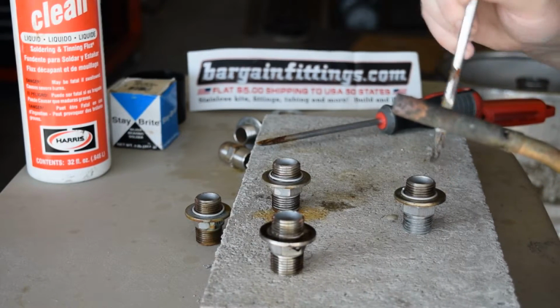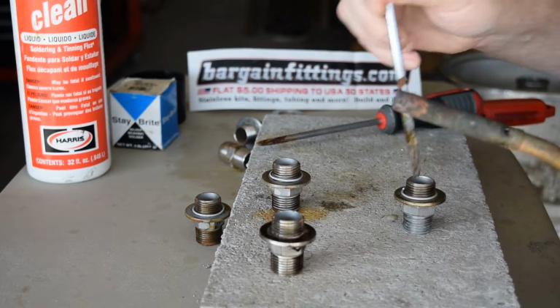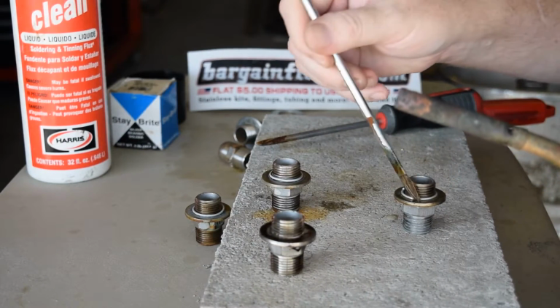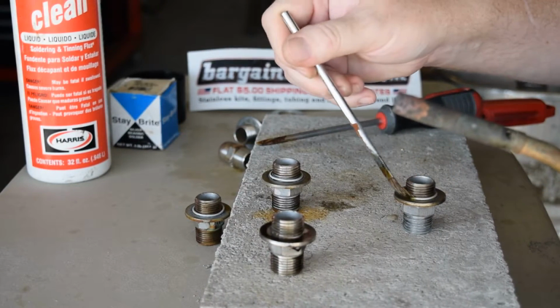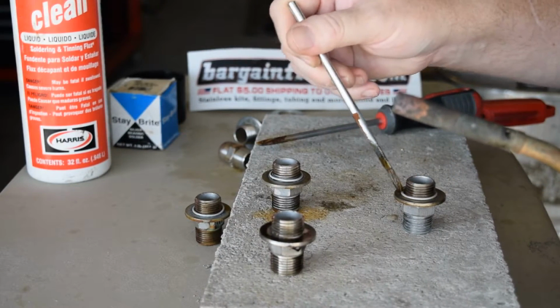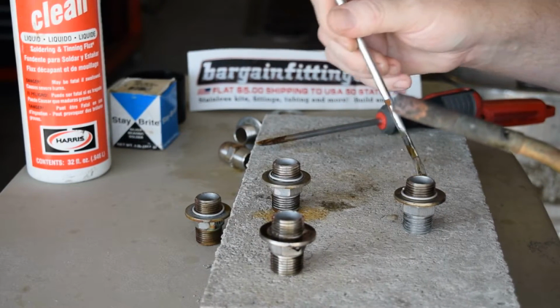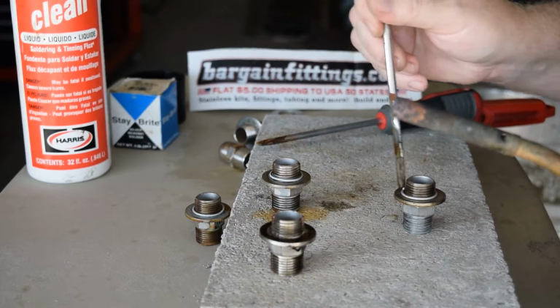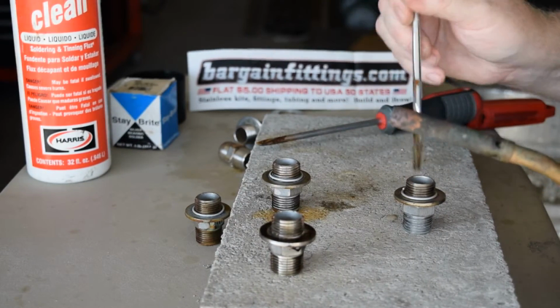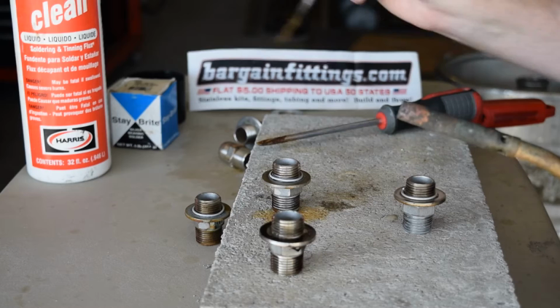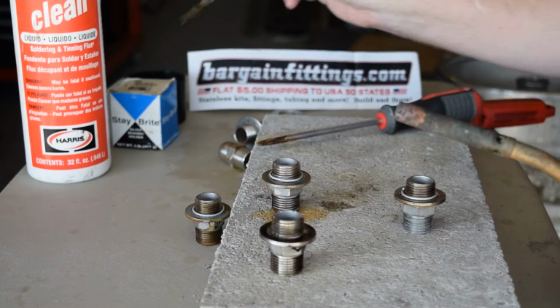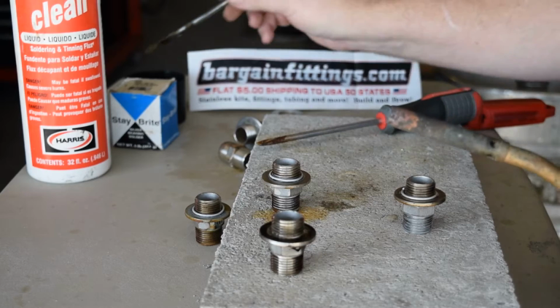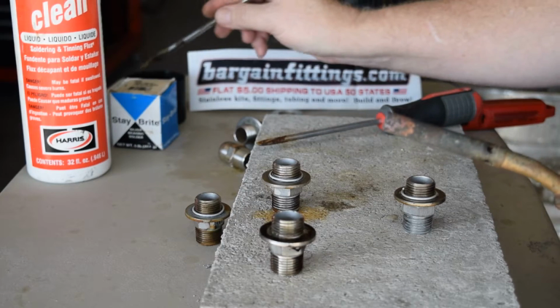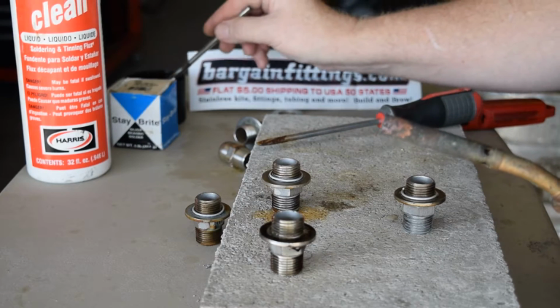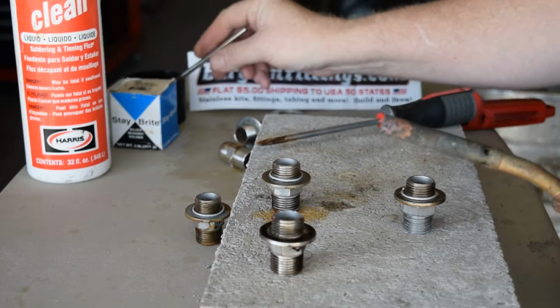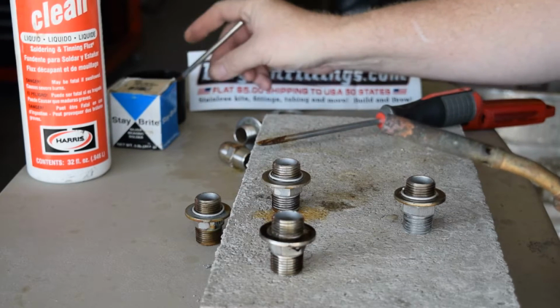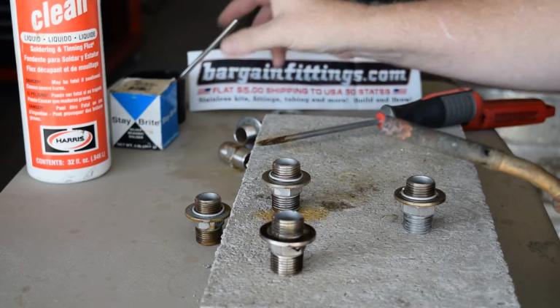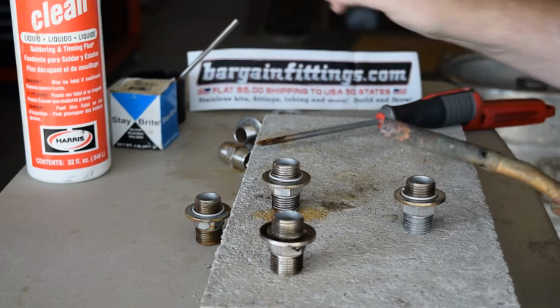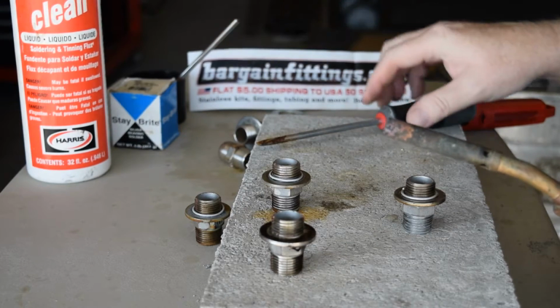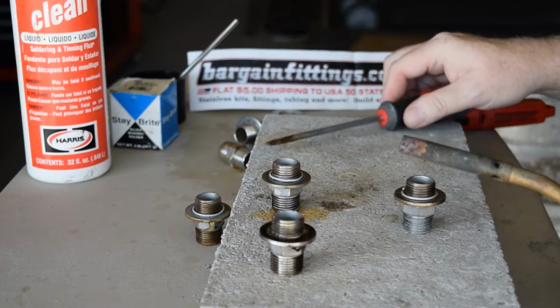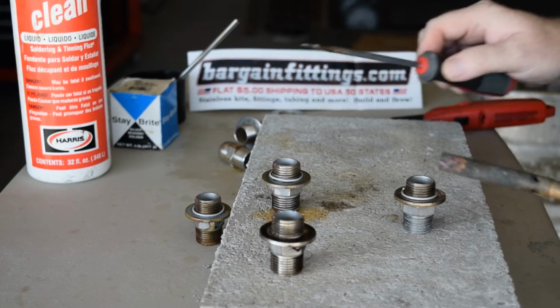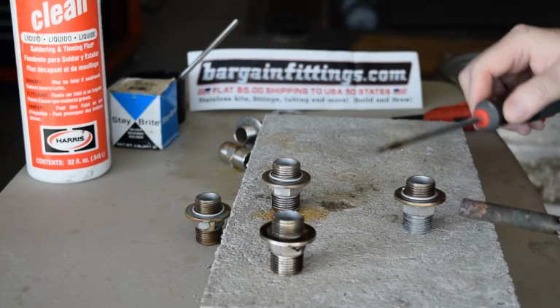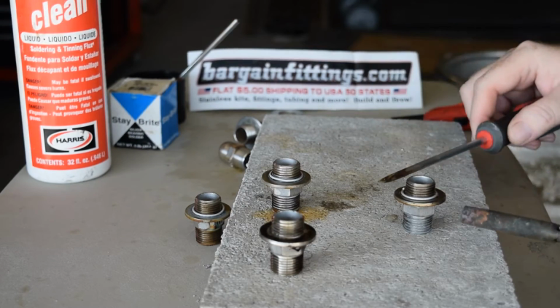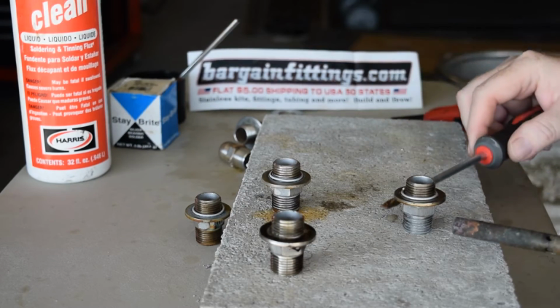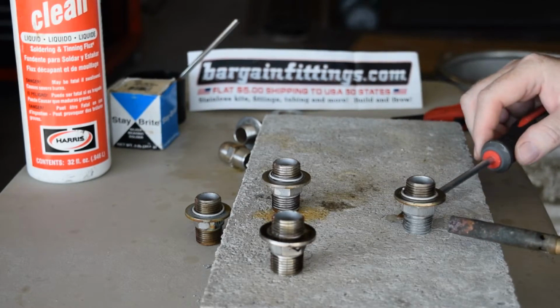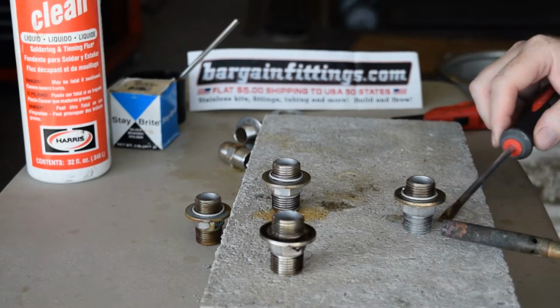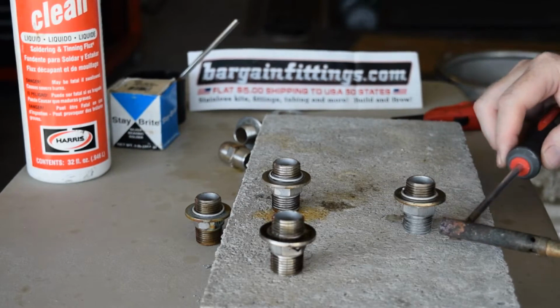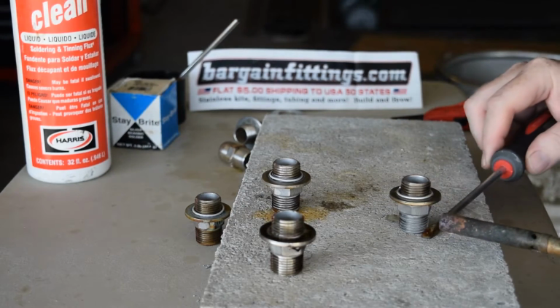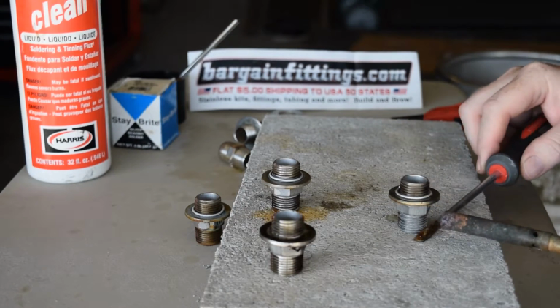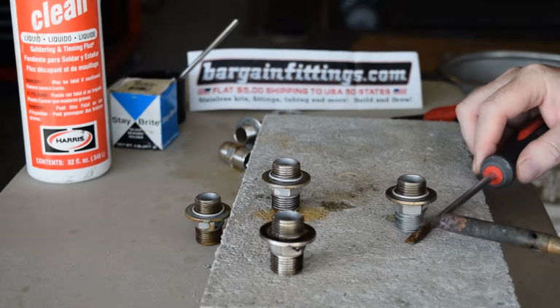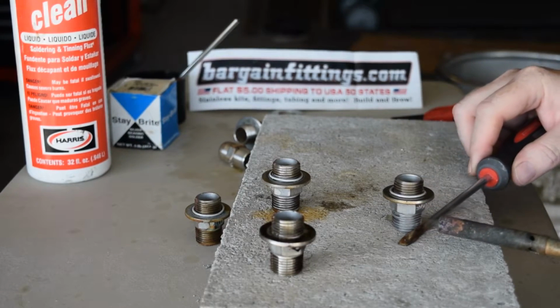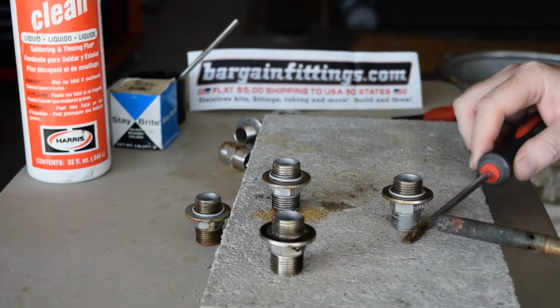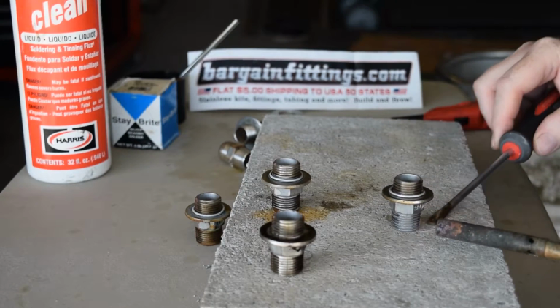Again, flux on the solder and the joint itself.